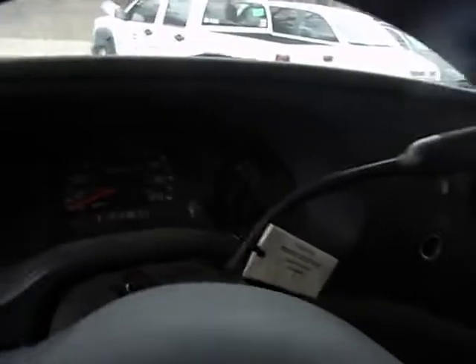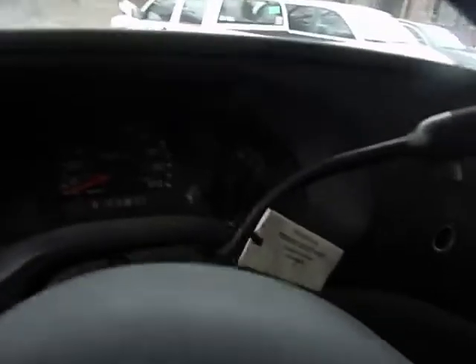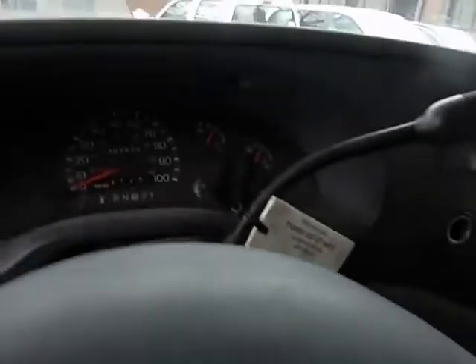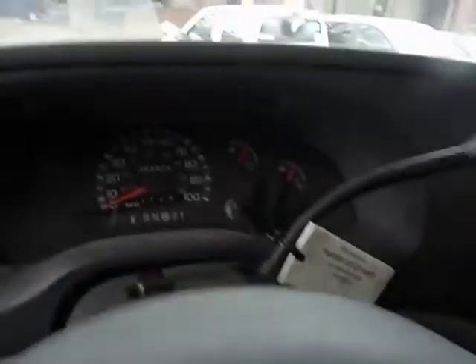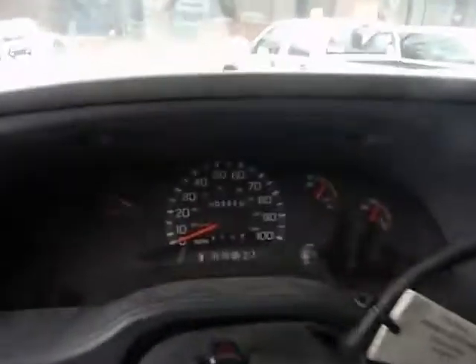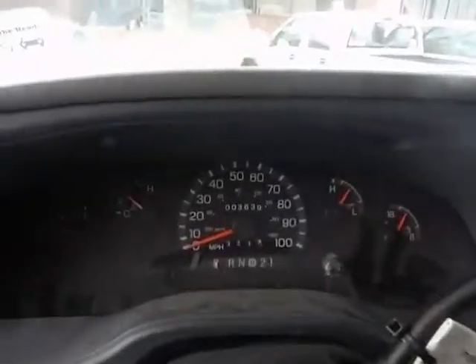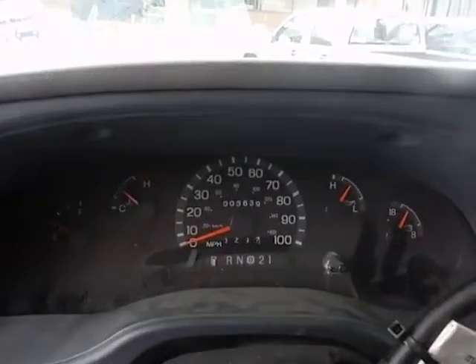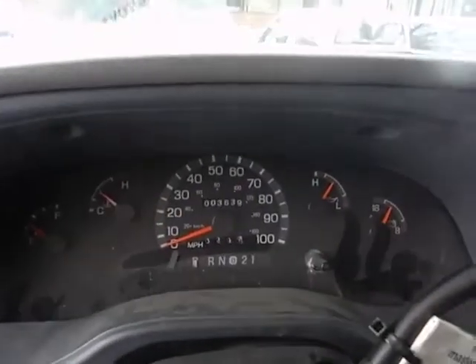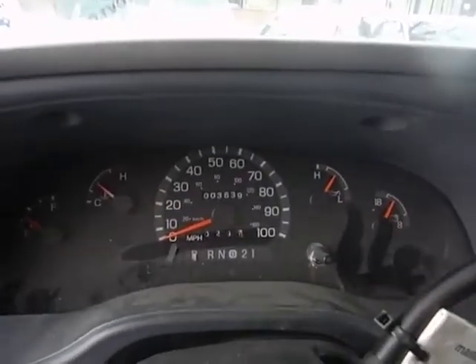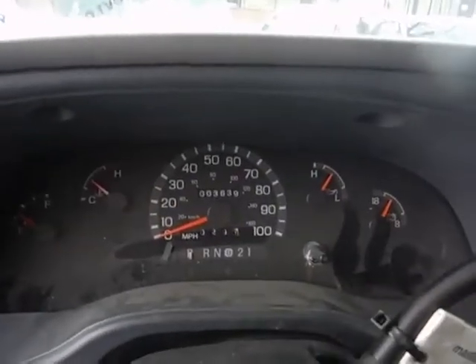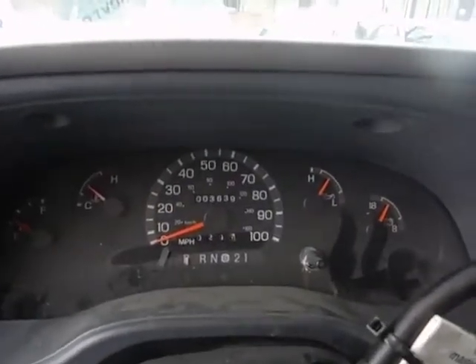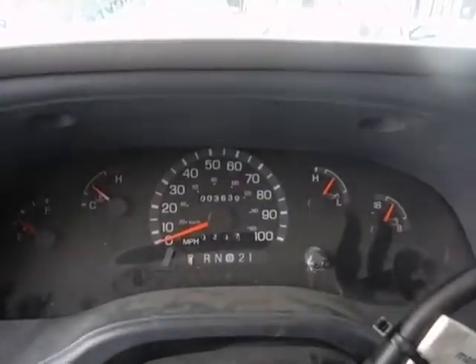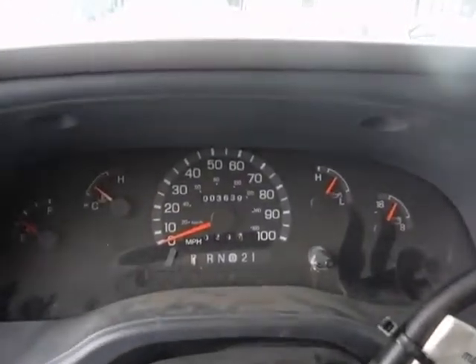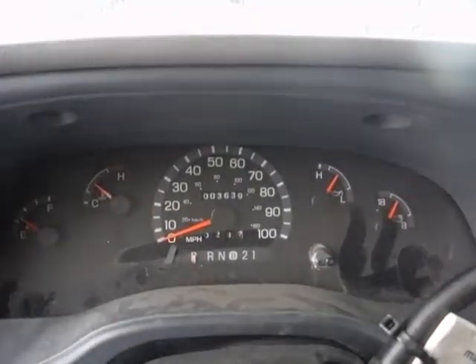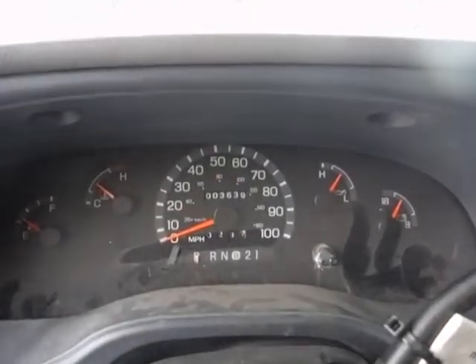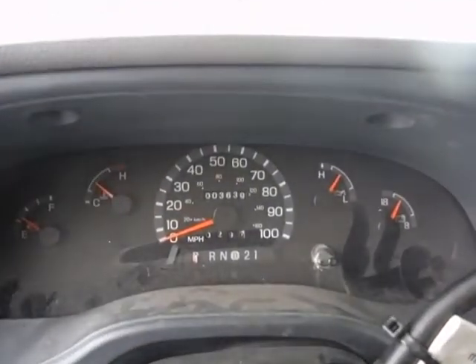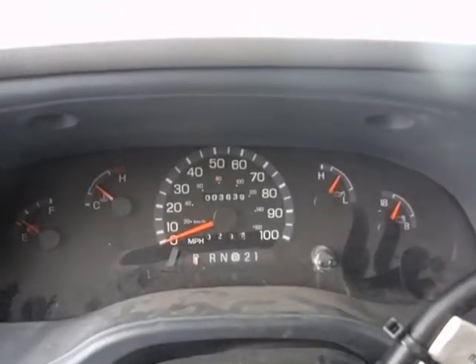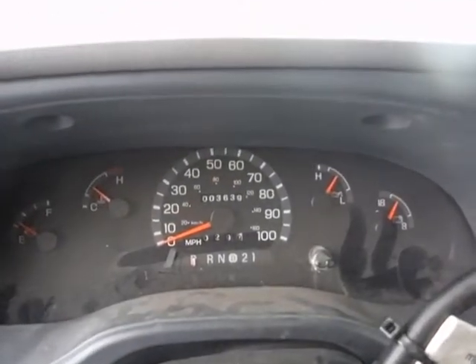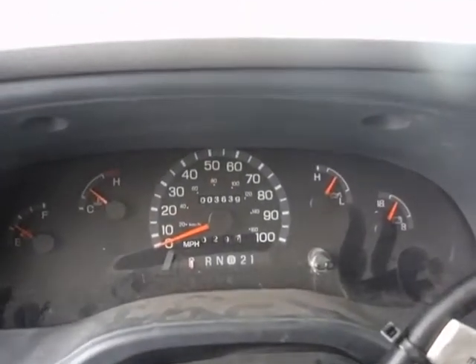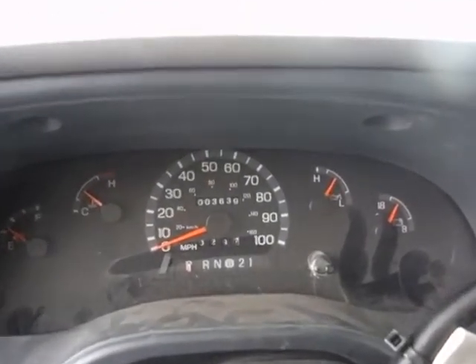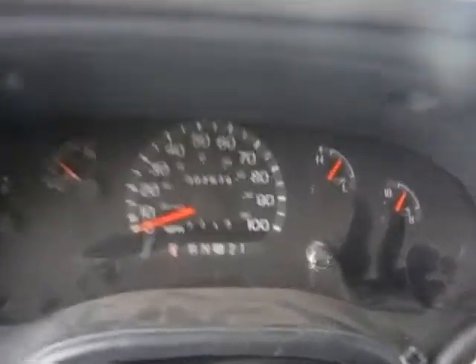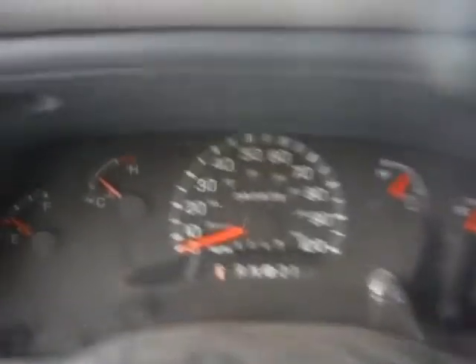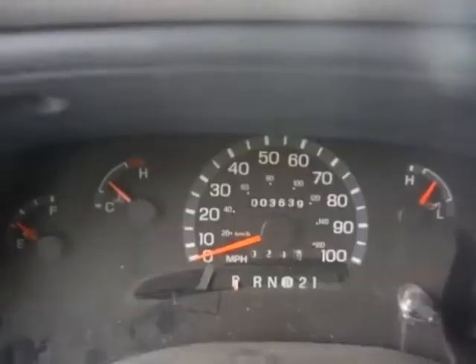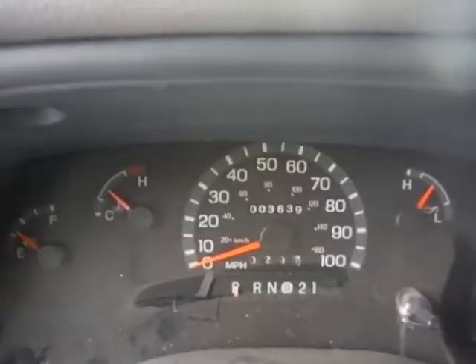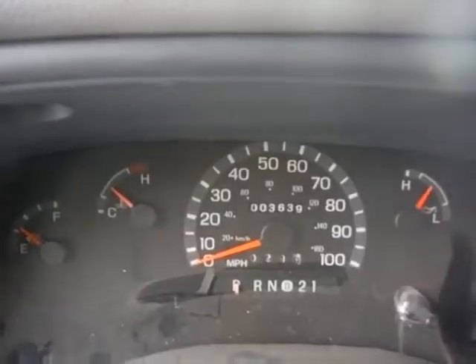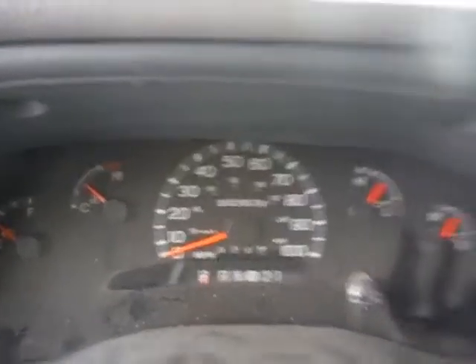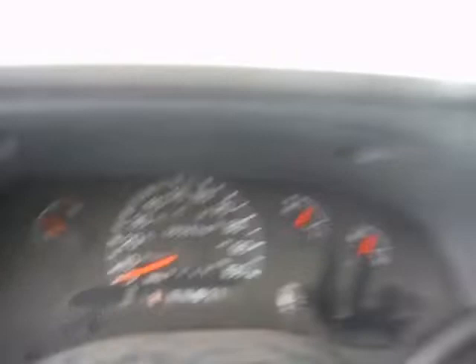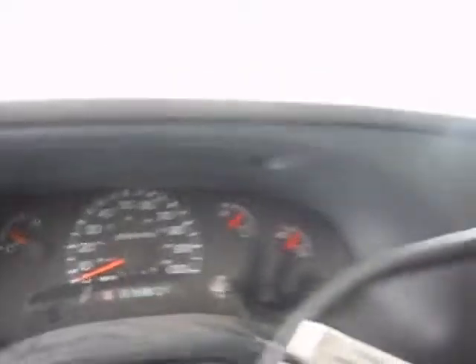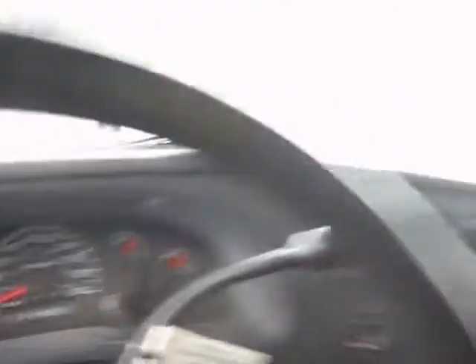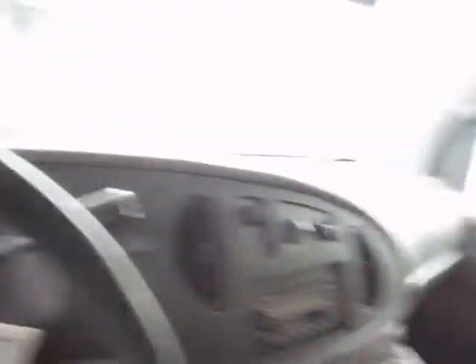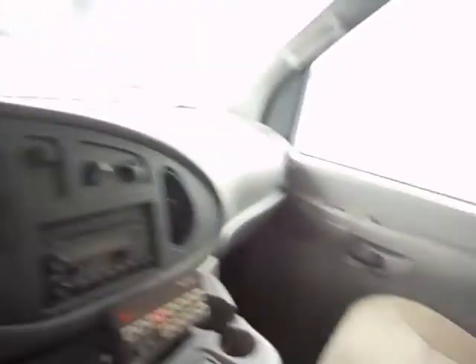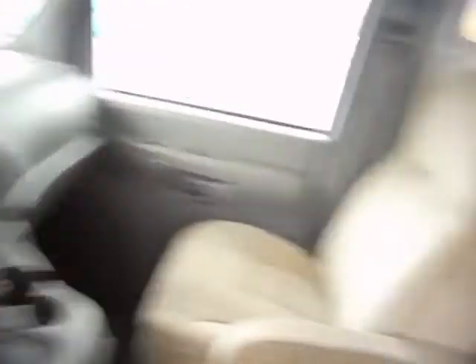Low mileage on the vehicle: 3,639 miles.